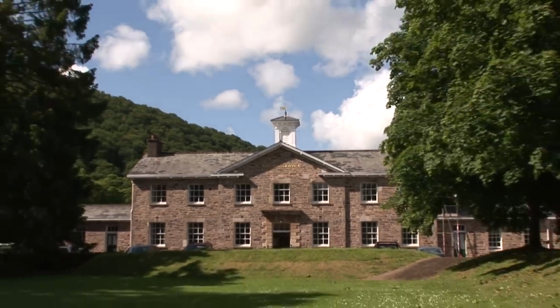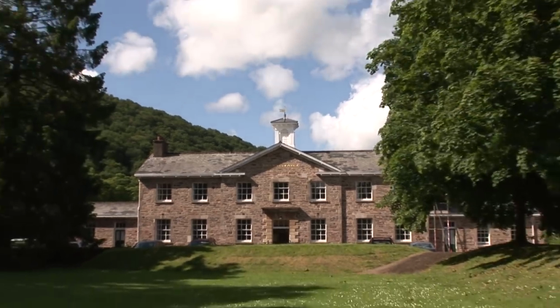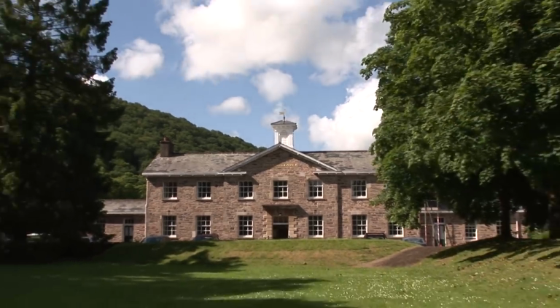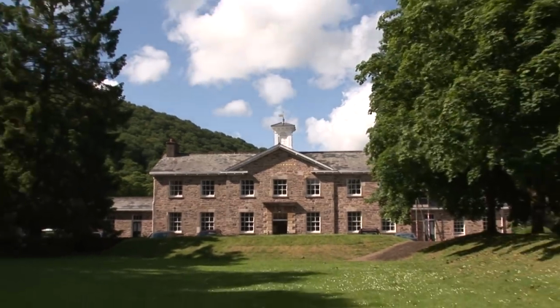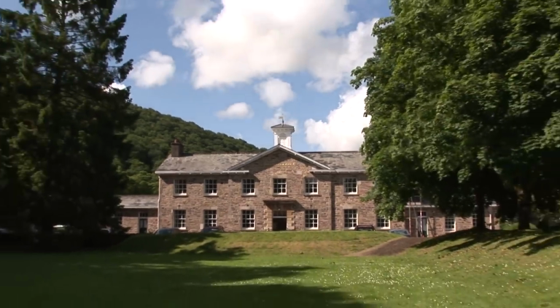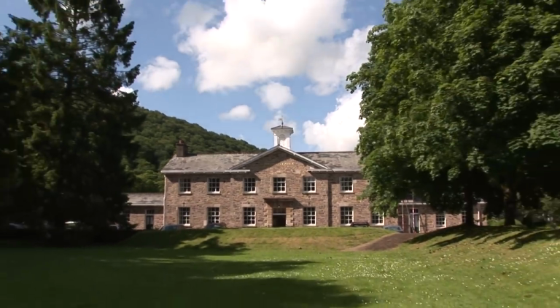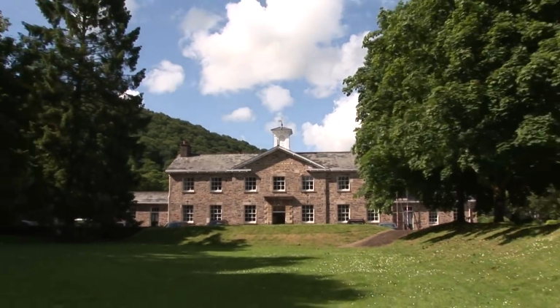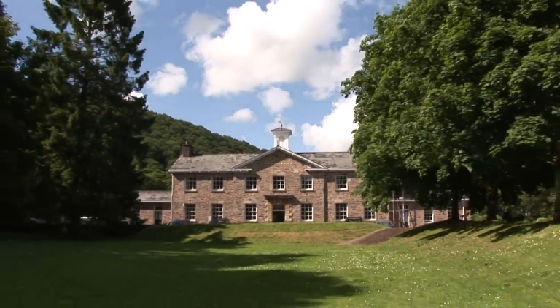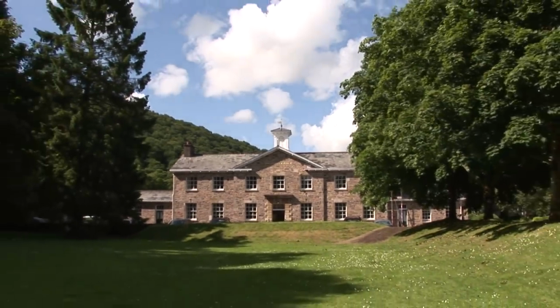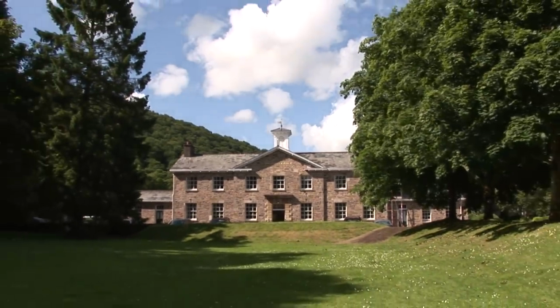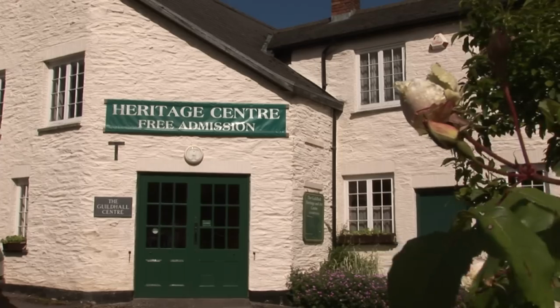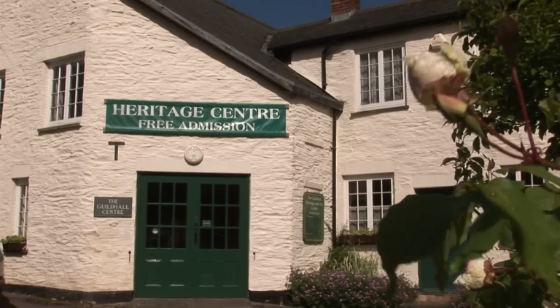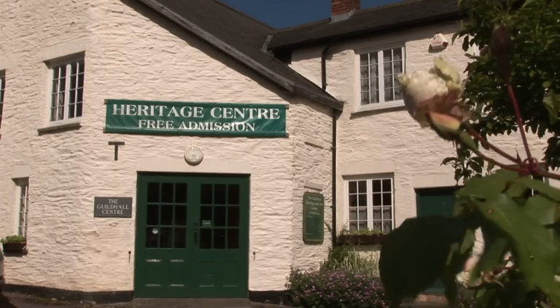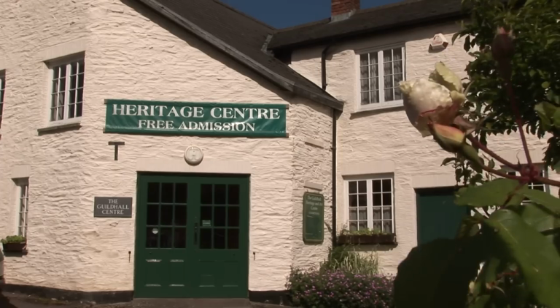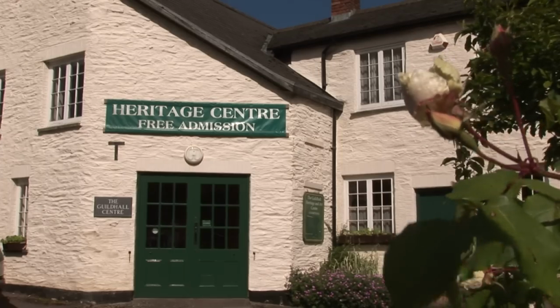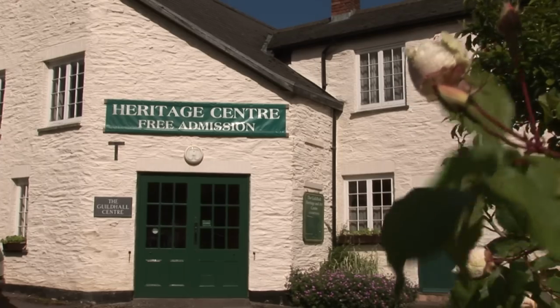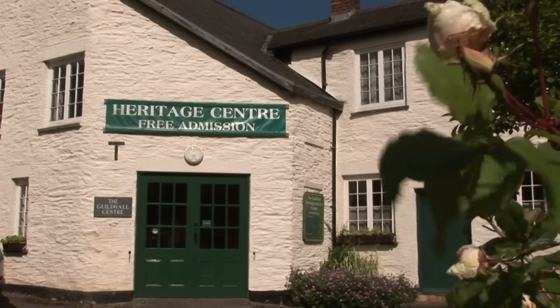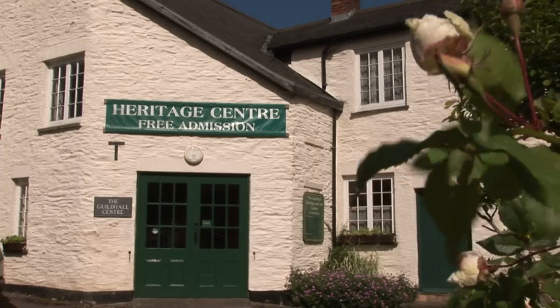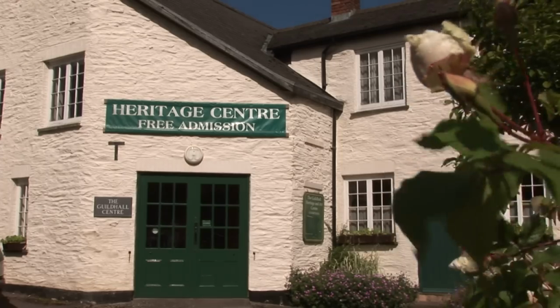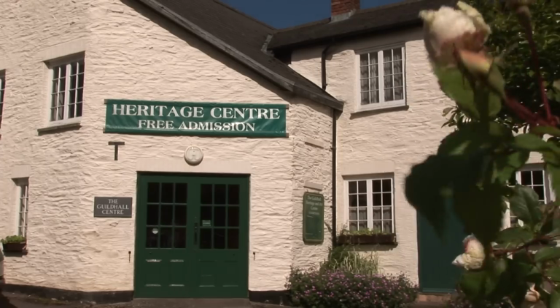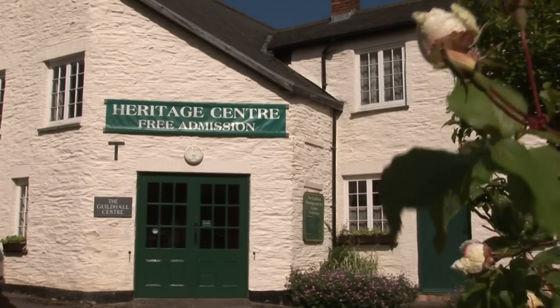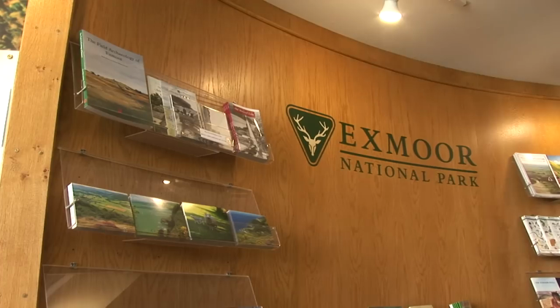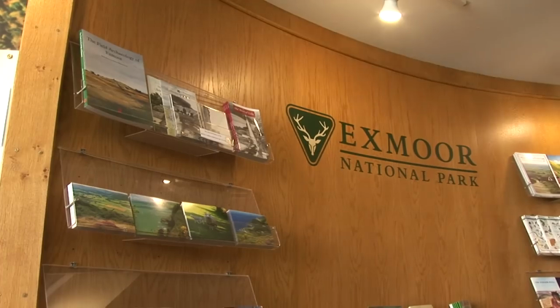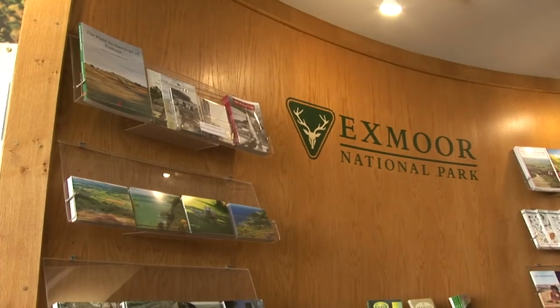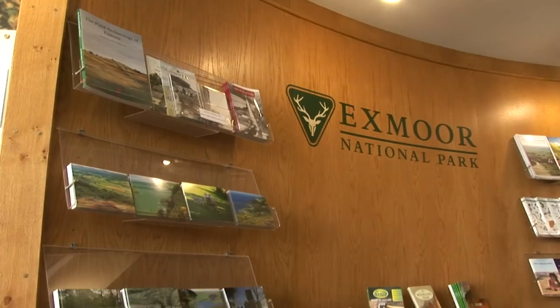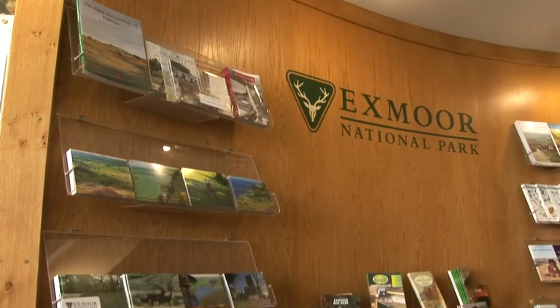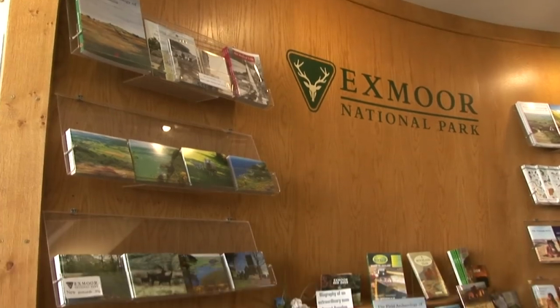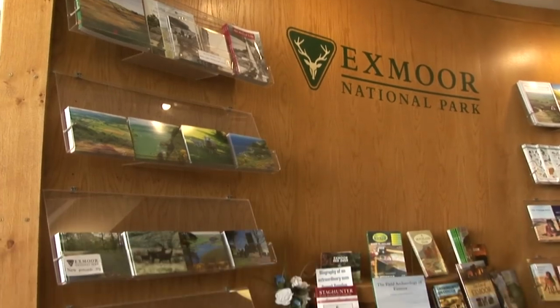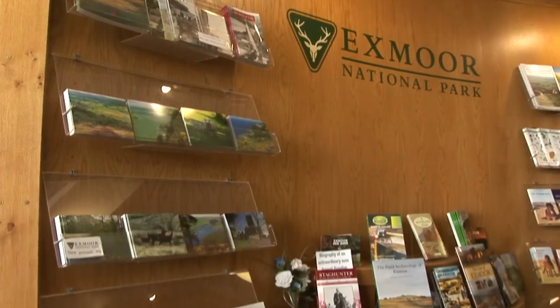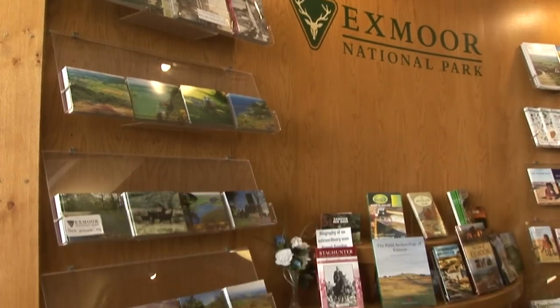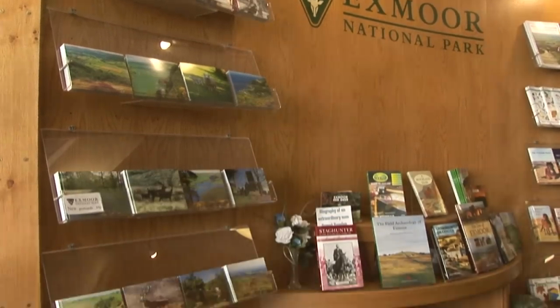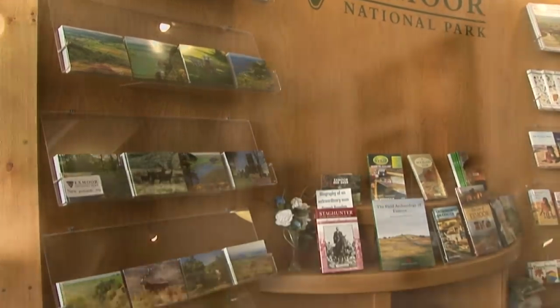A great place to go is the Heritage and Arts Centre — a good place to start and find out all about the mysteries of Exmoor.